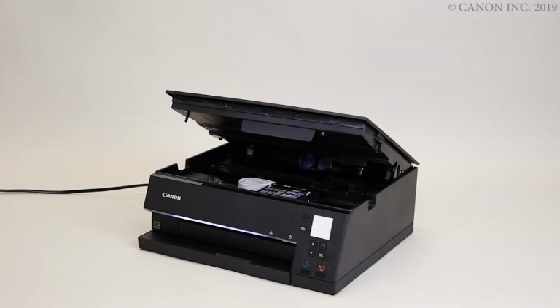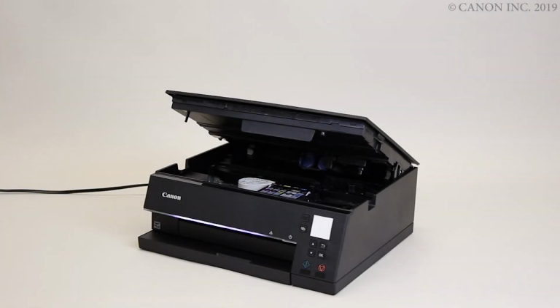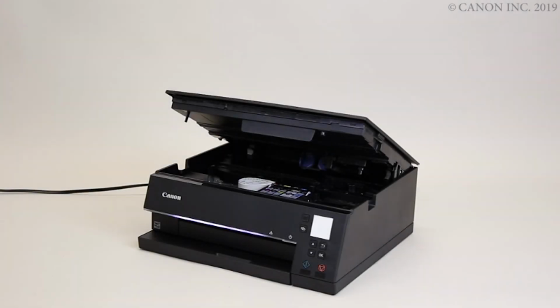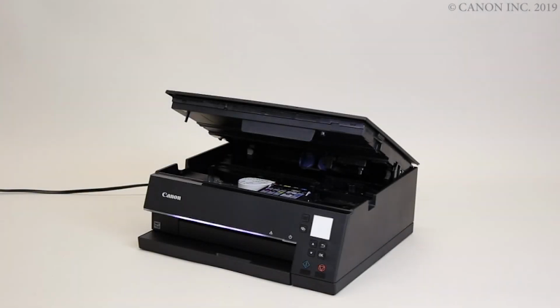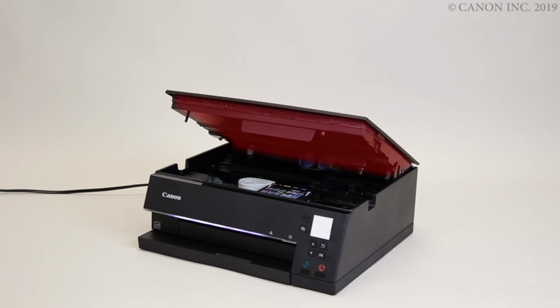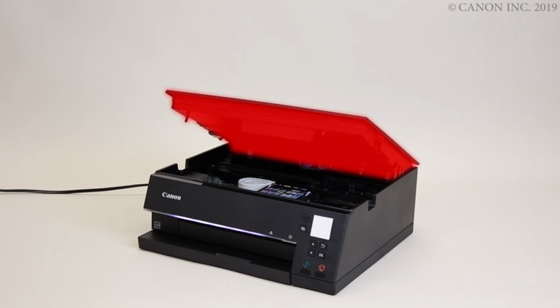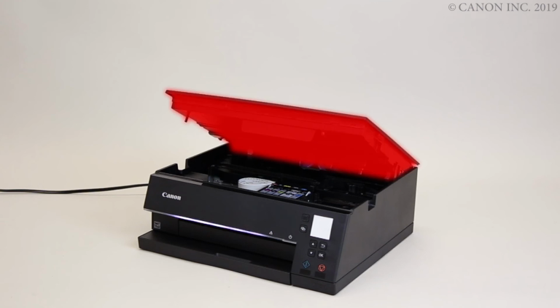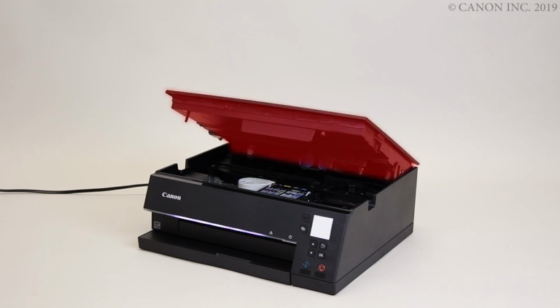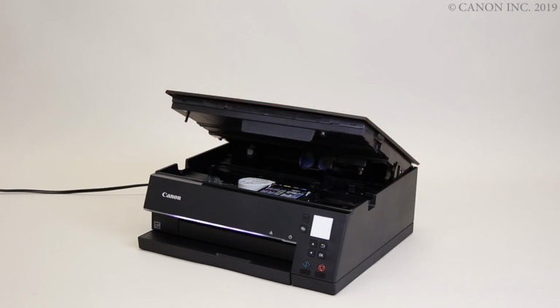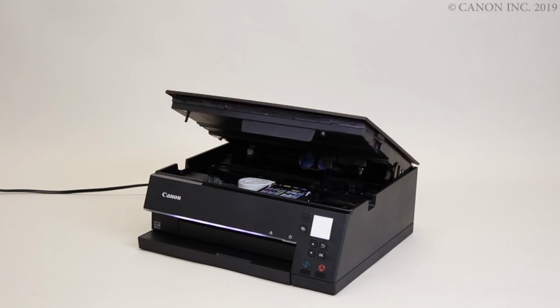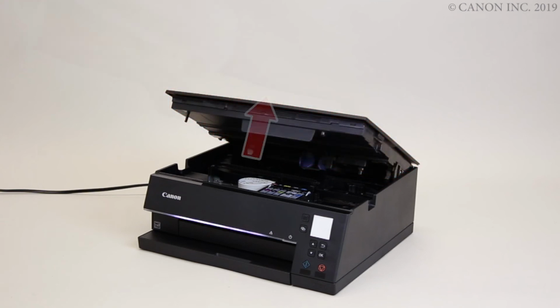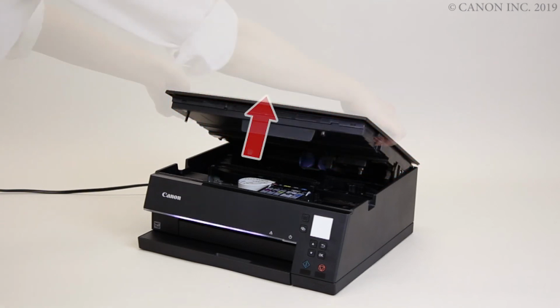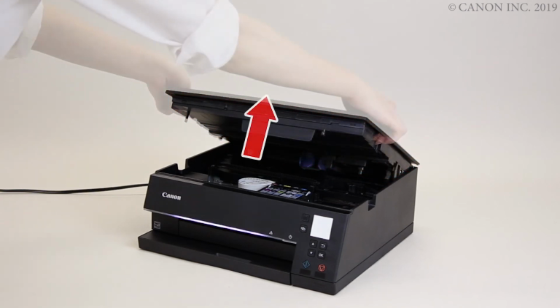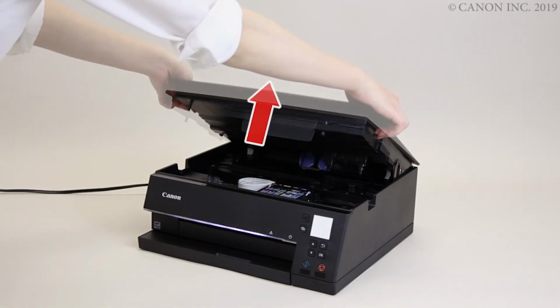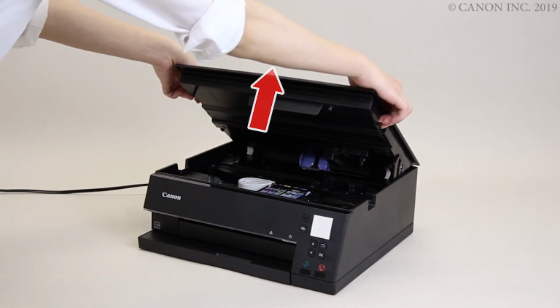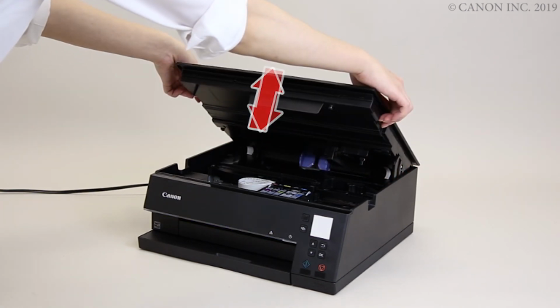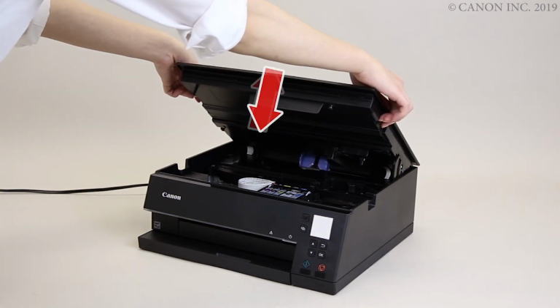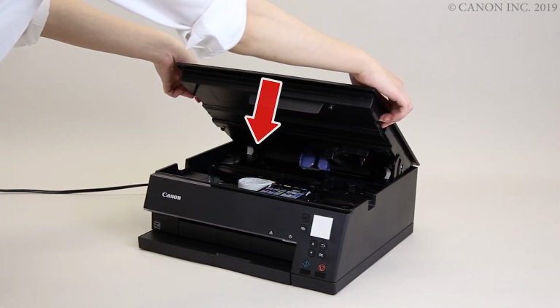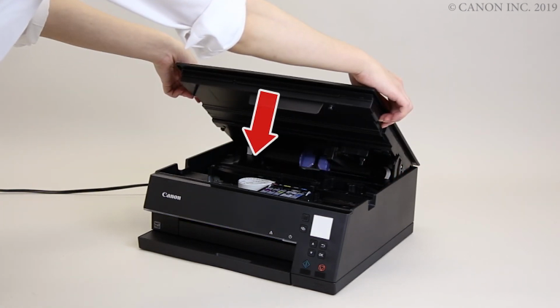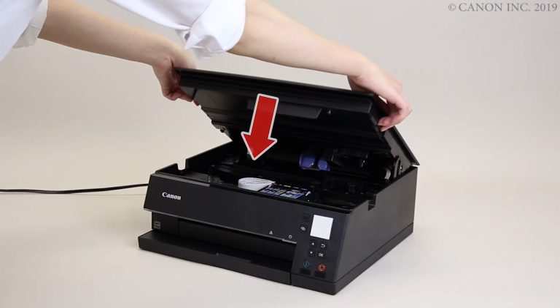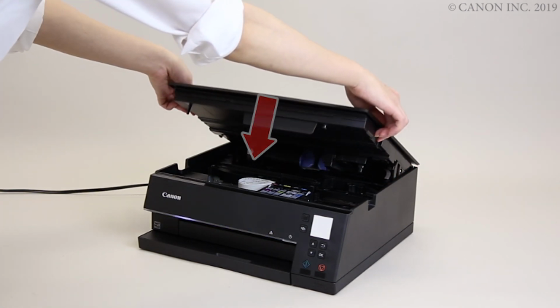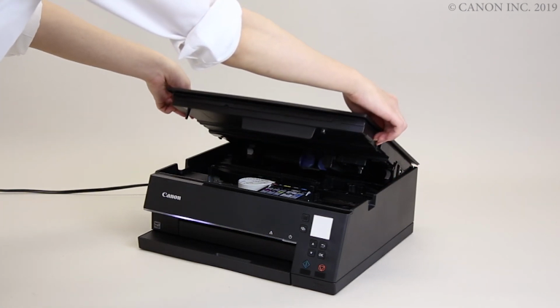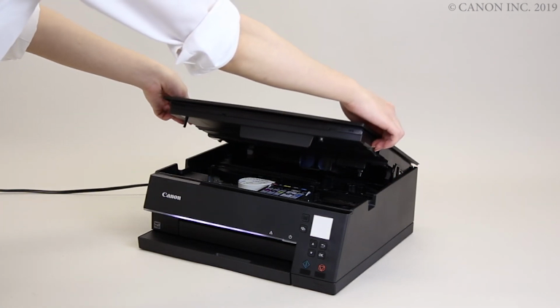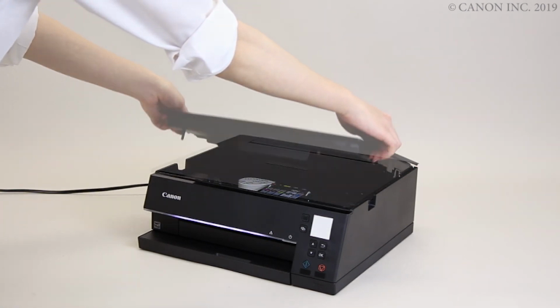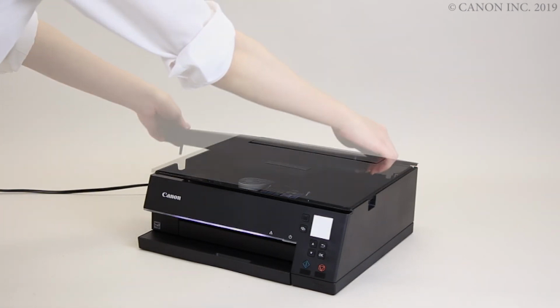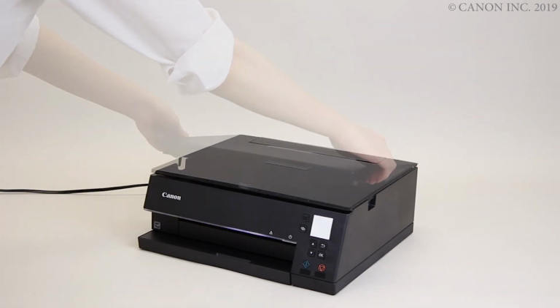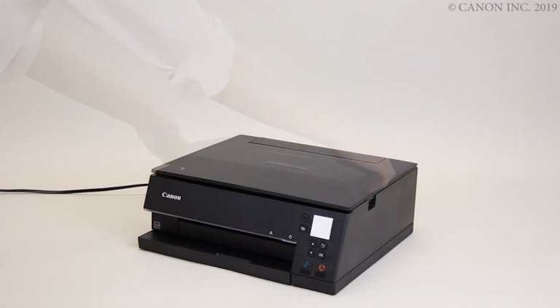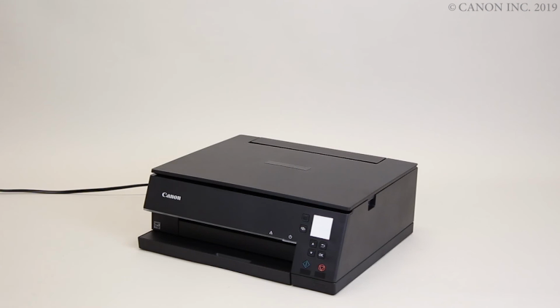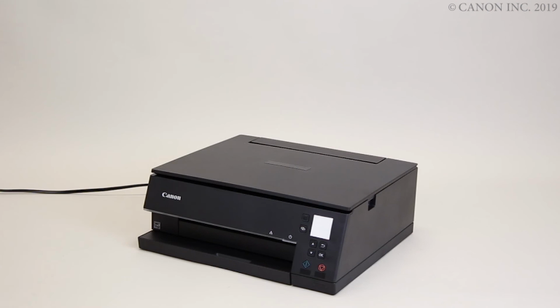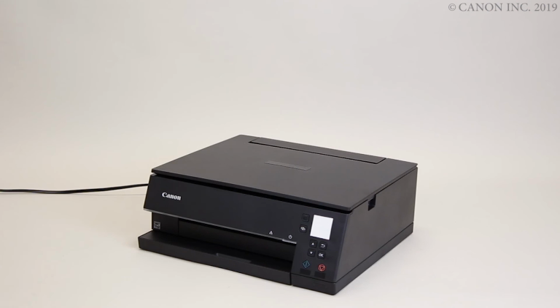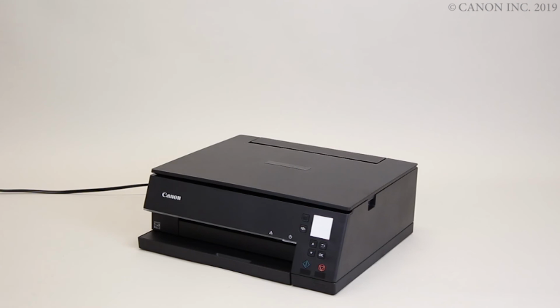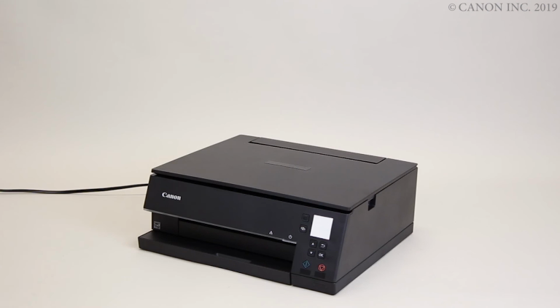Close the top cover. Be sure to lift the cover first to unlock the hinge. Not doing so may damage the printer.